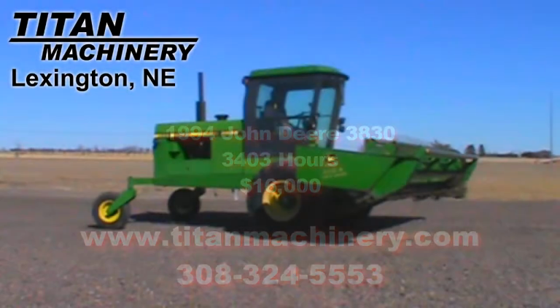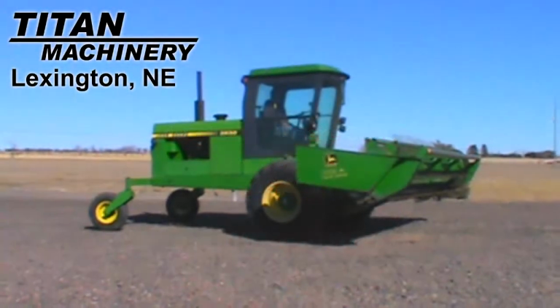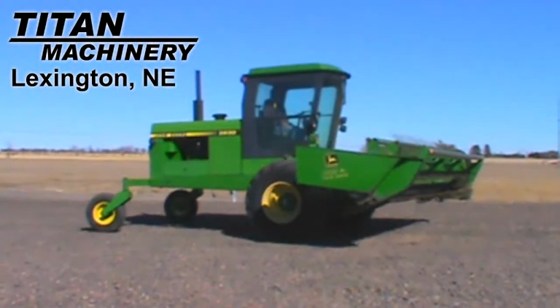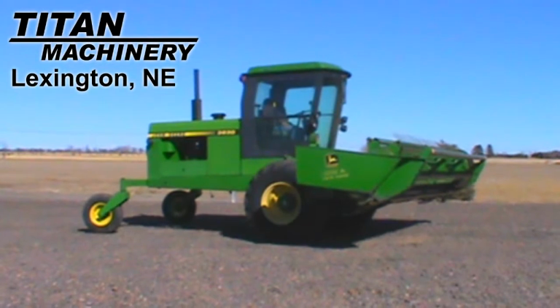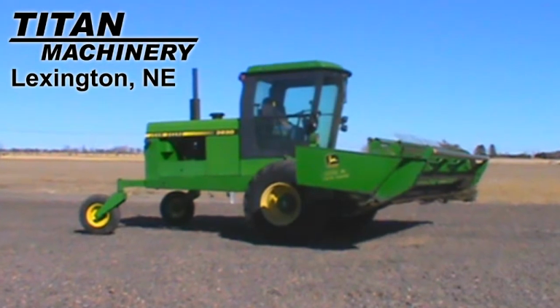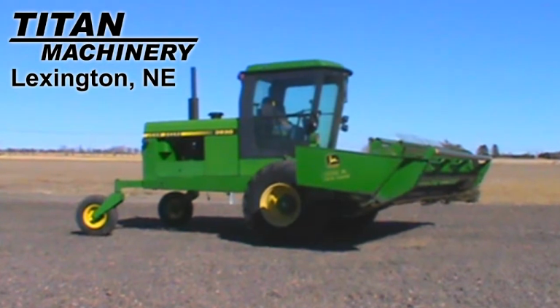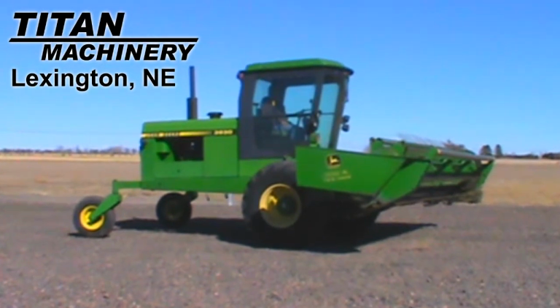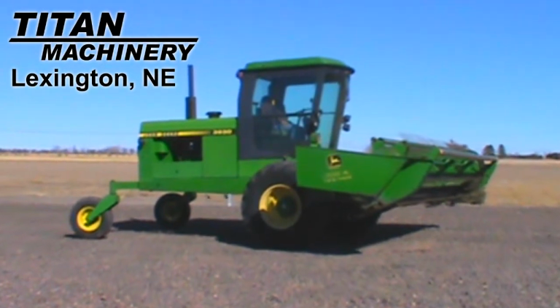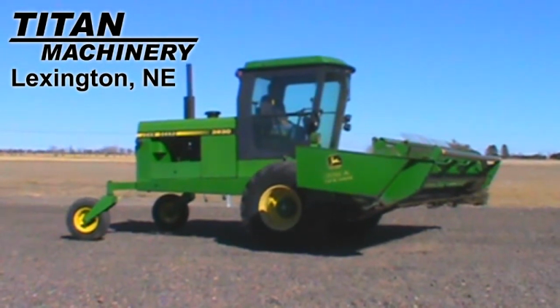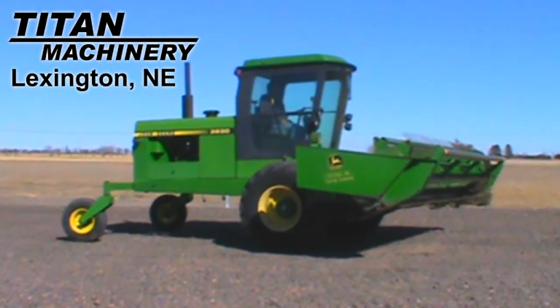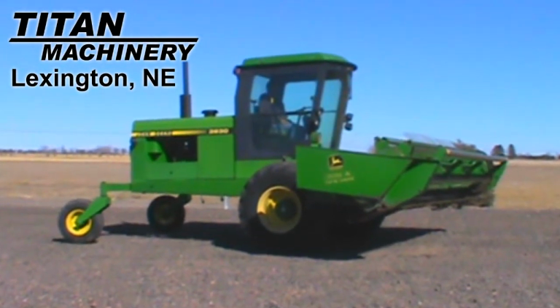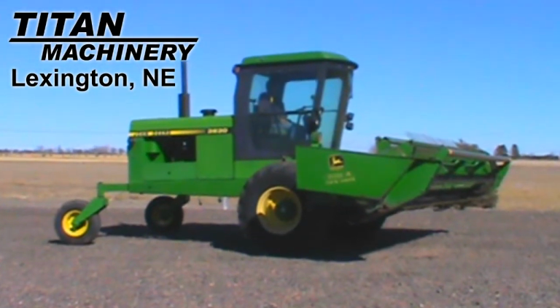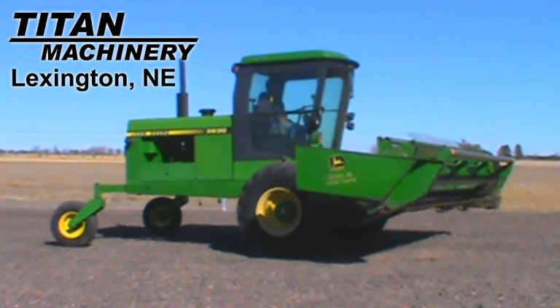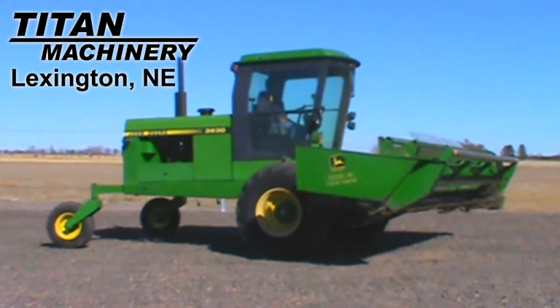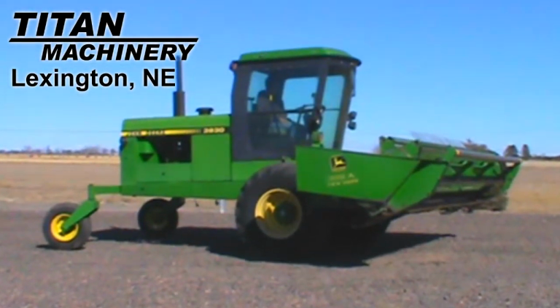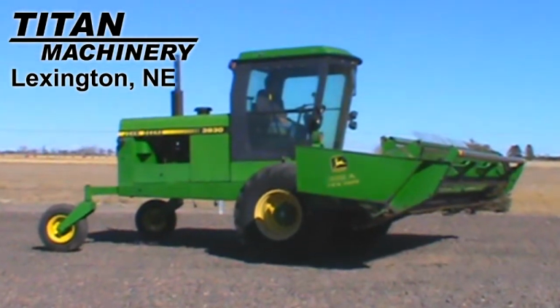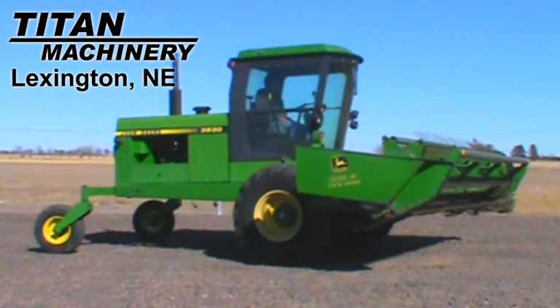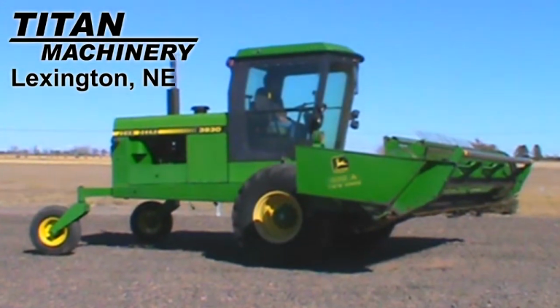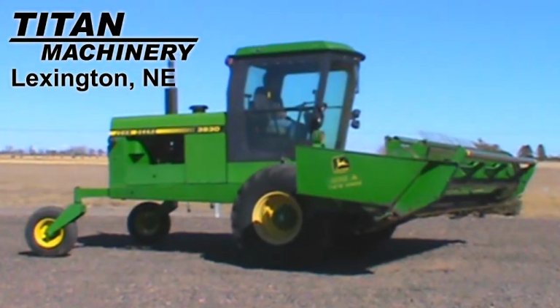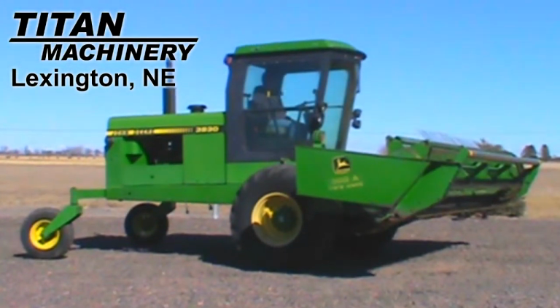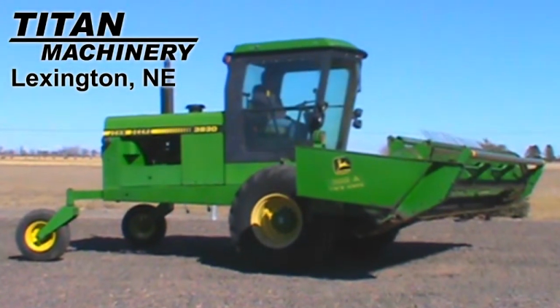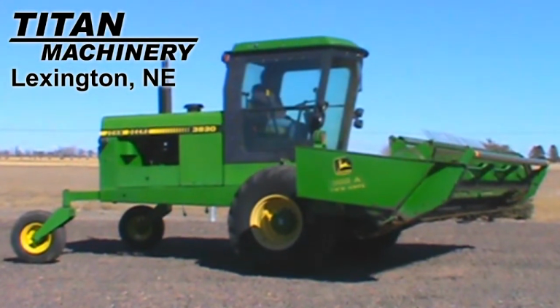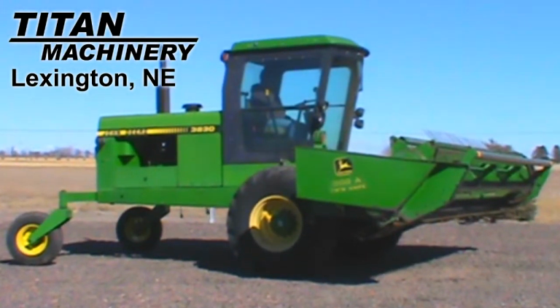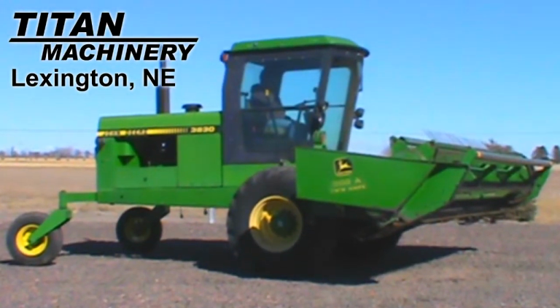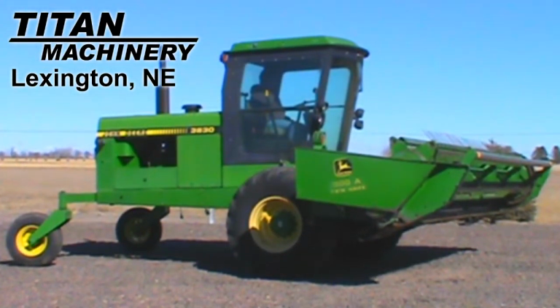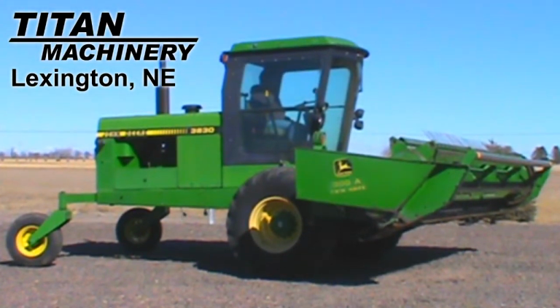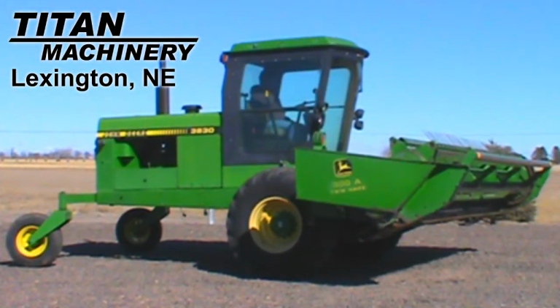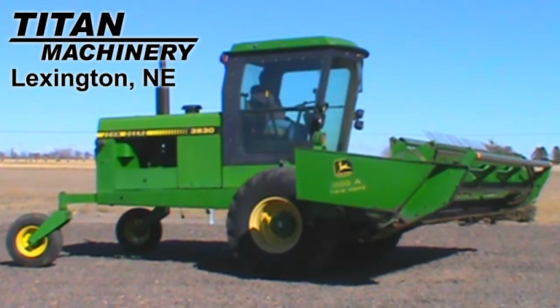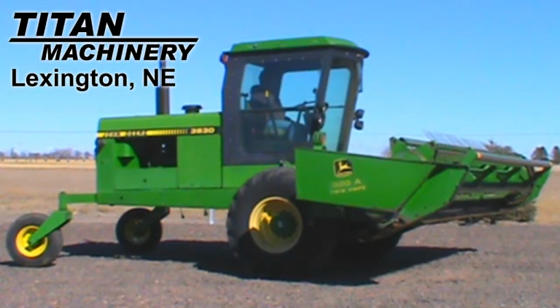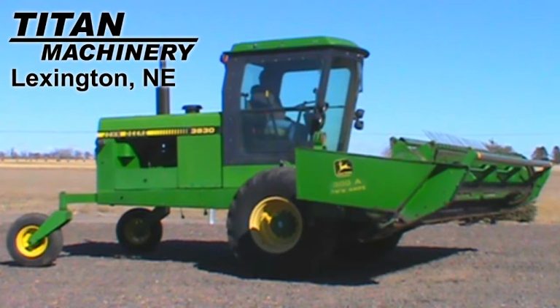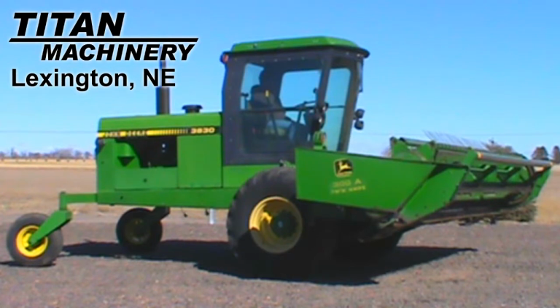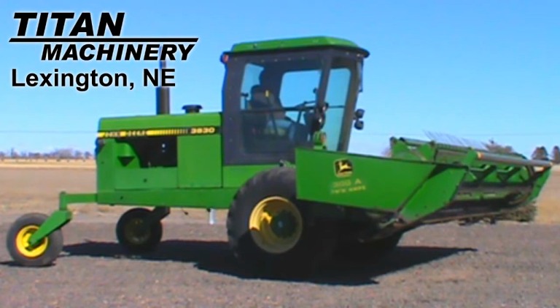Available at Titan Machinery of Lexington, we have this 1994 John Deere 3830 with 3,403 hours.